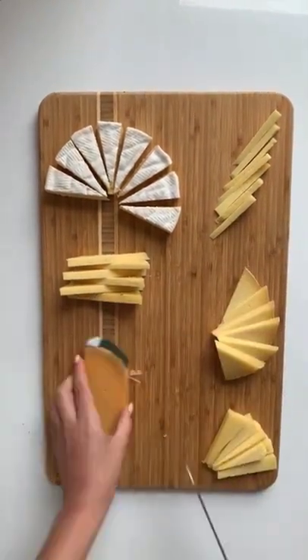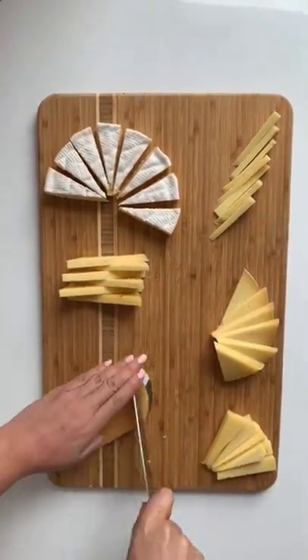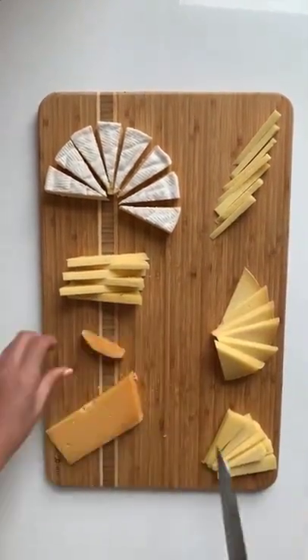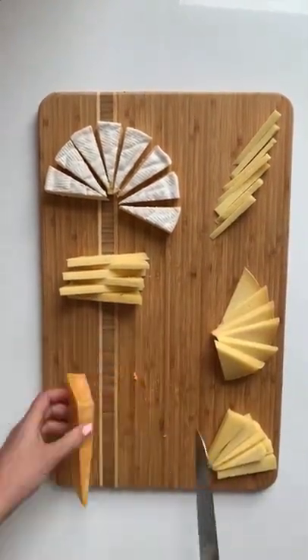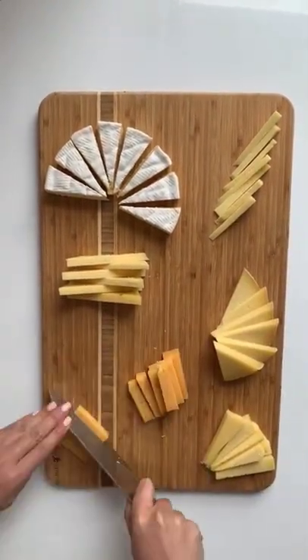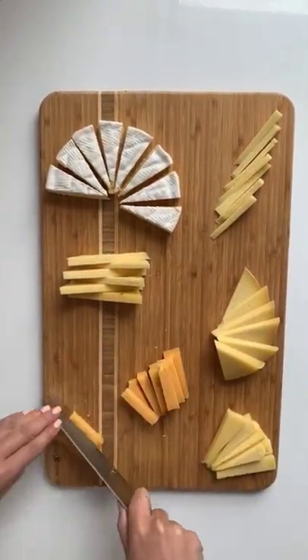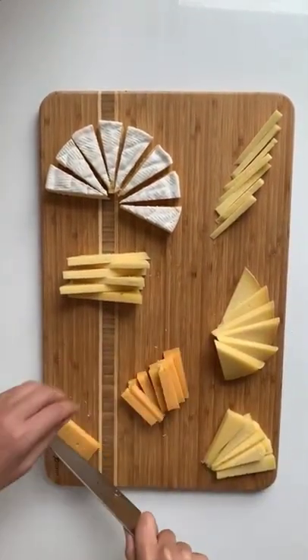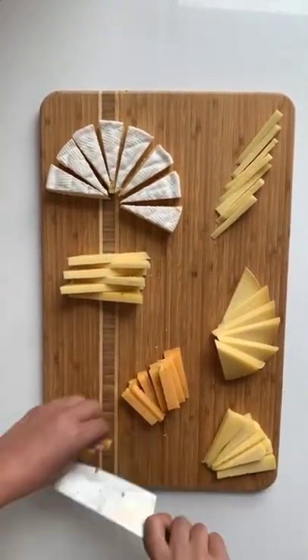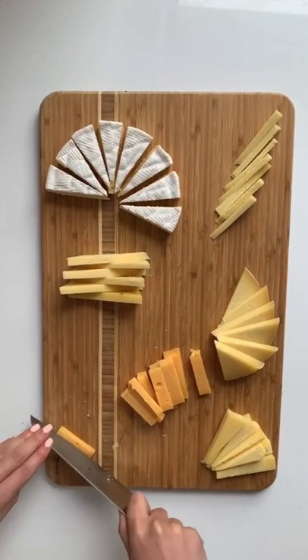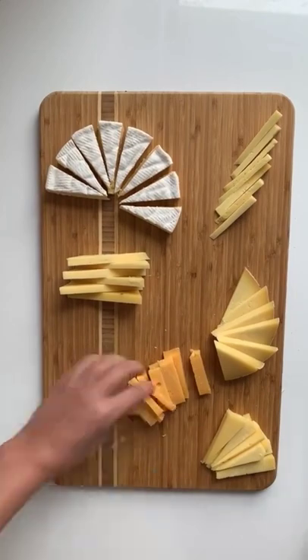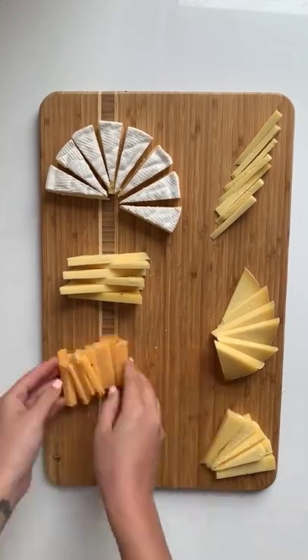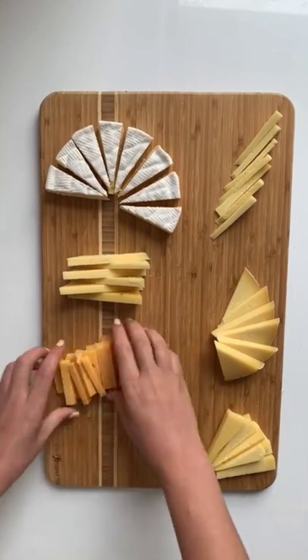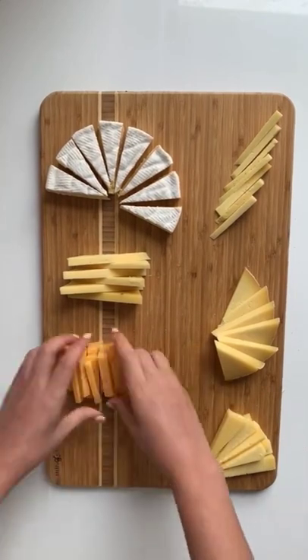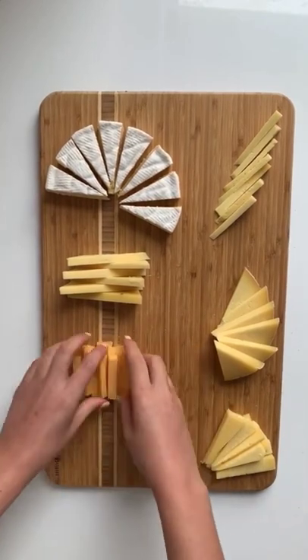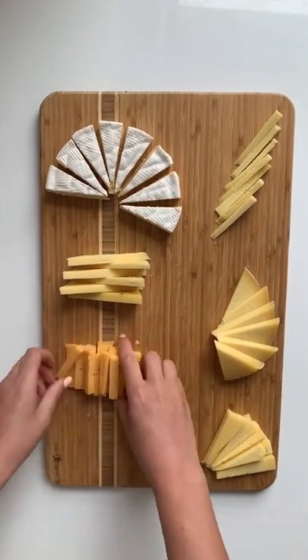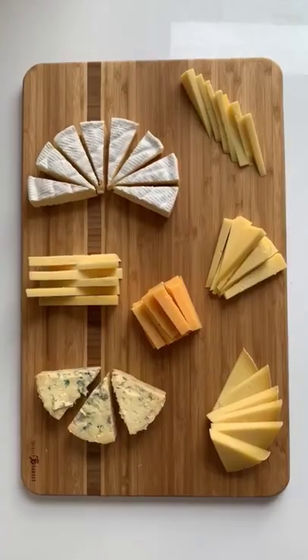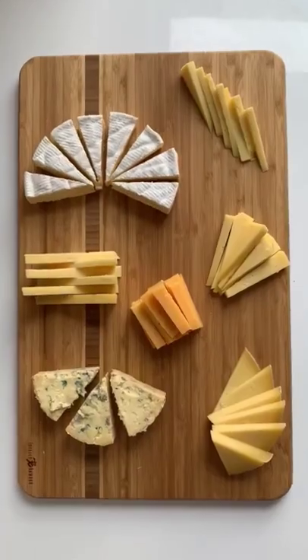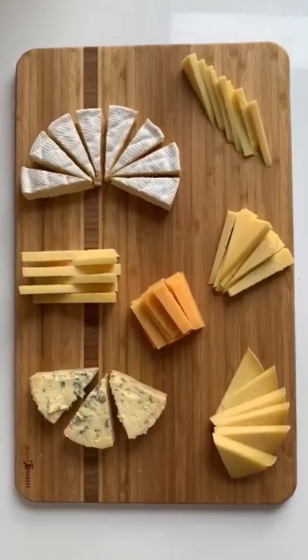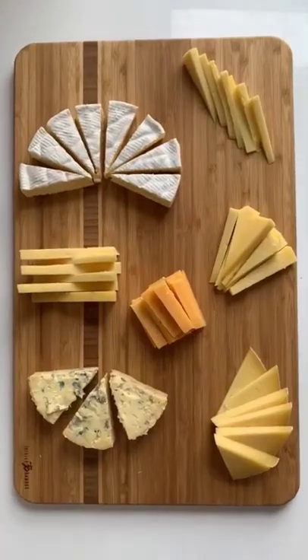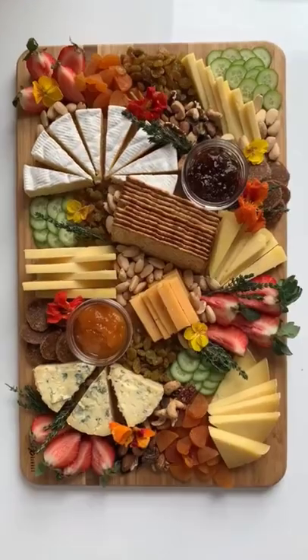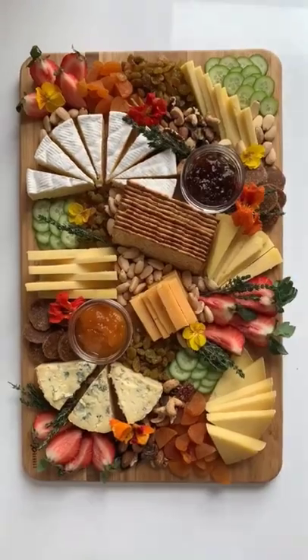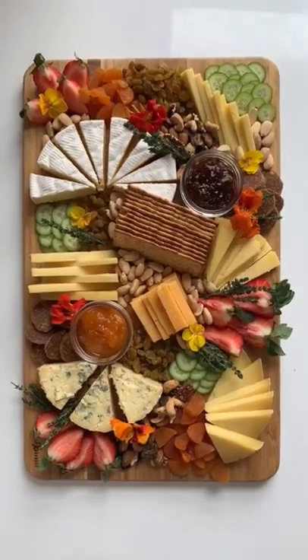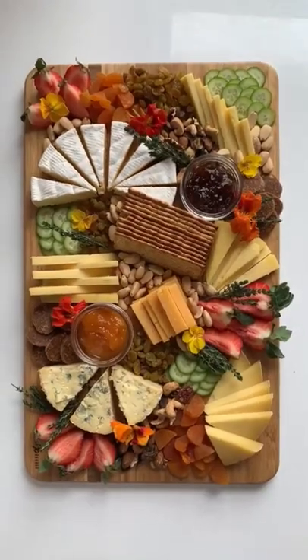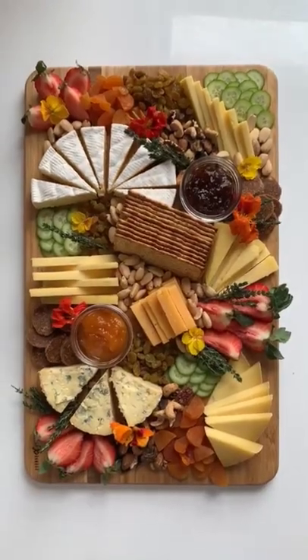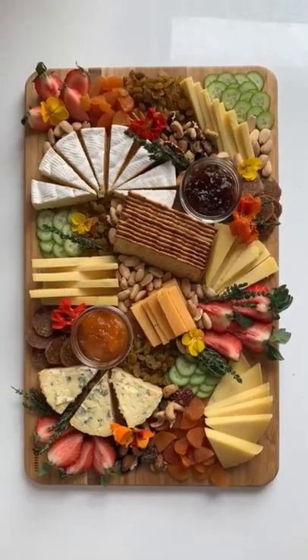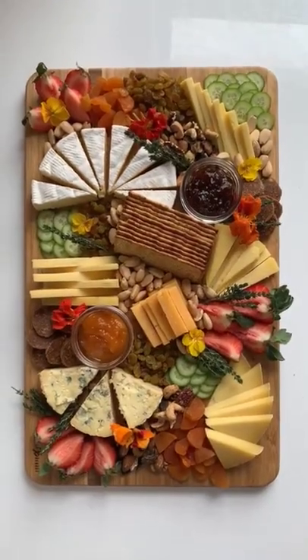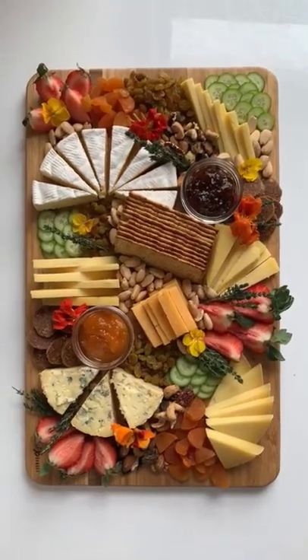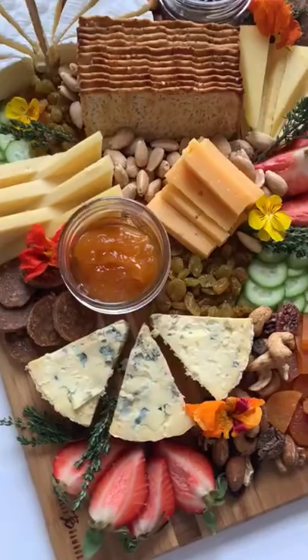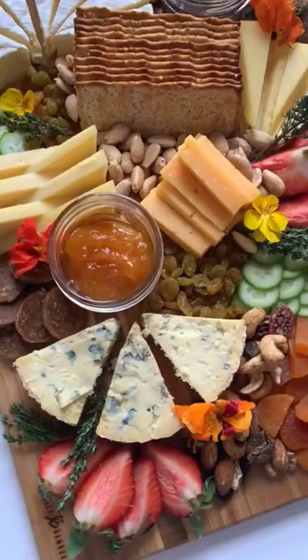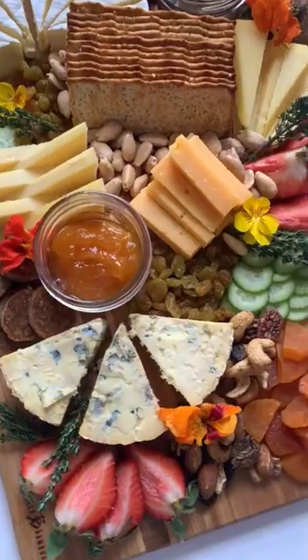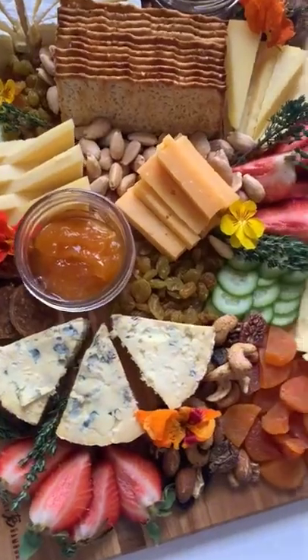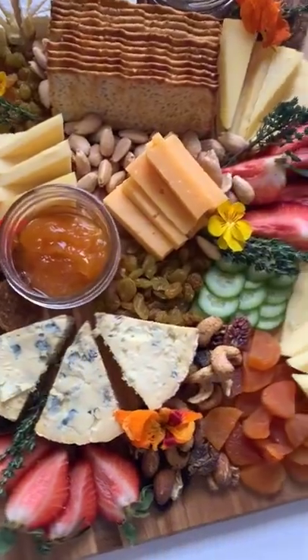Next, we have aged gouda, cutting this into some rectangles. Lastly, I cut the blue cheese into some simple wedges, and there you have it.